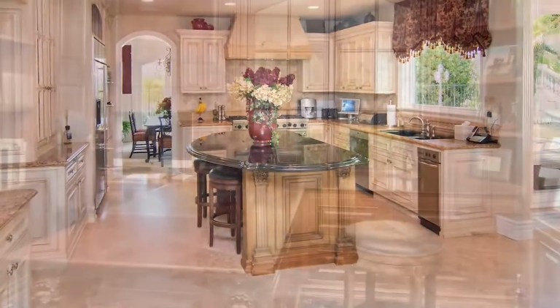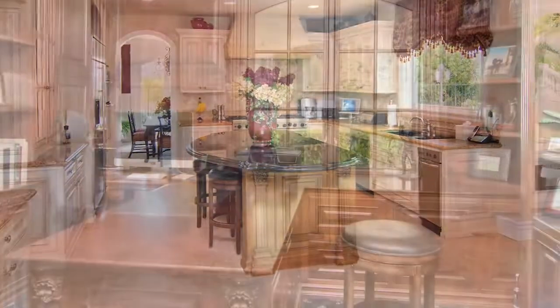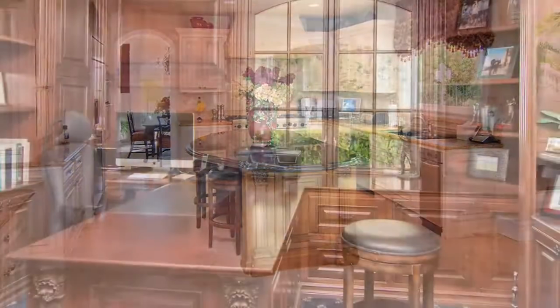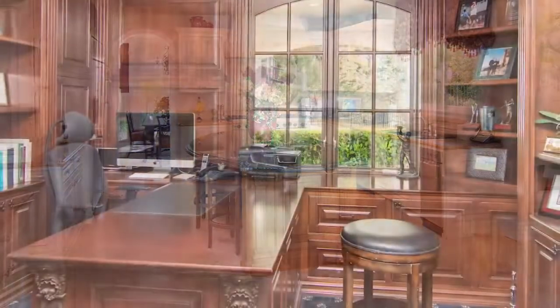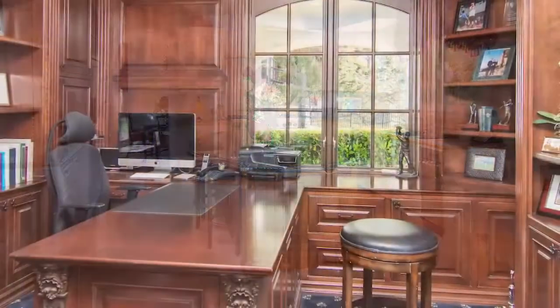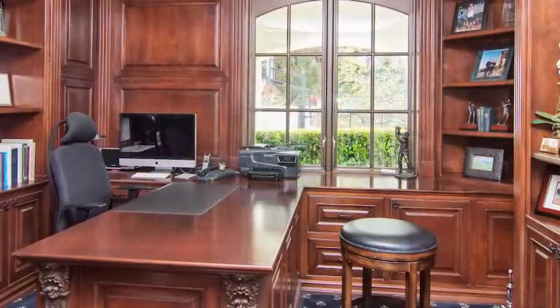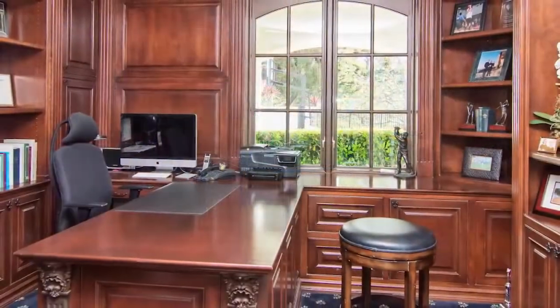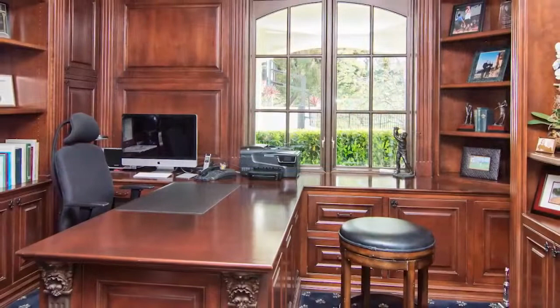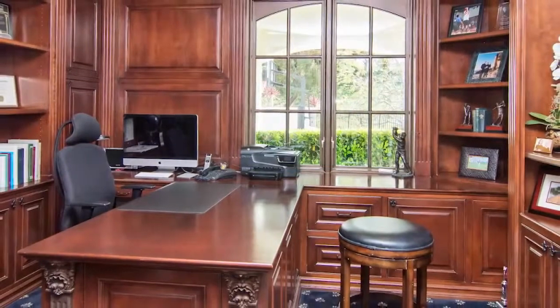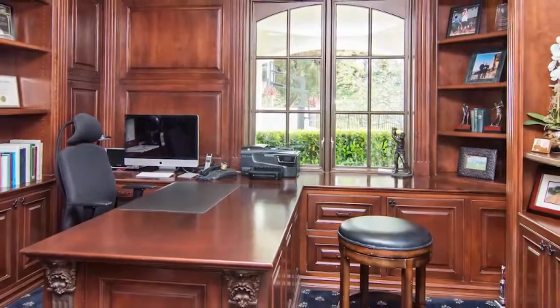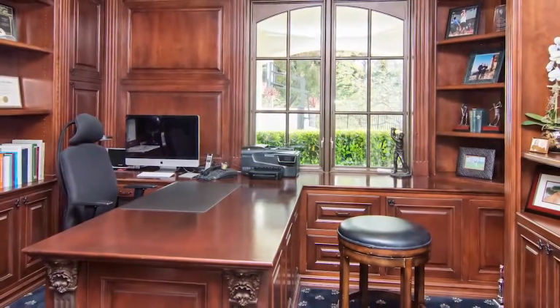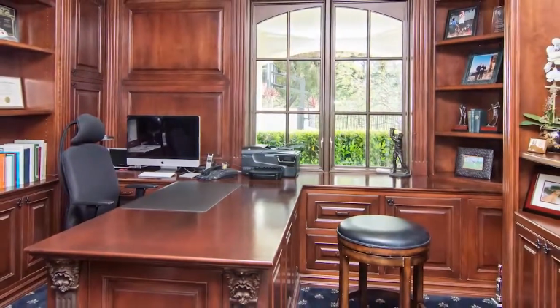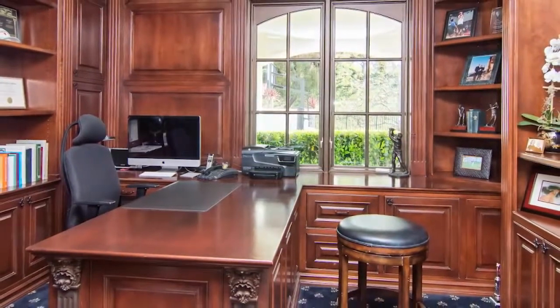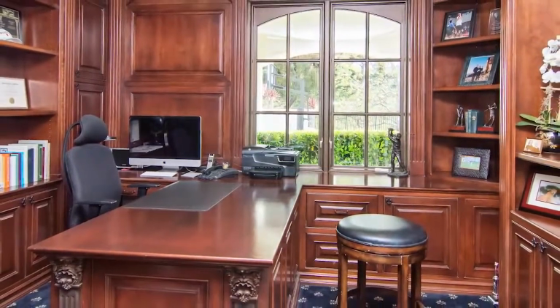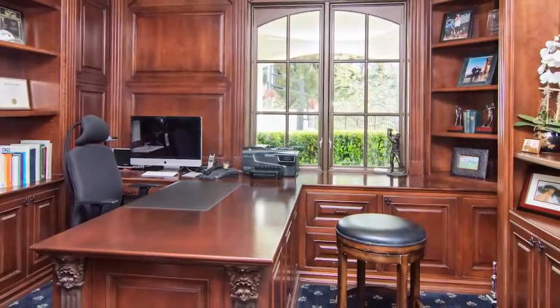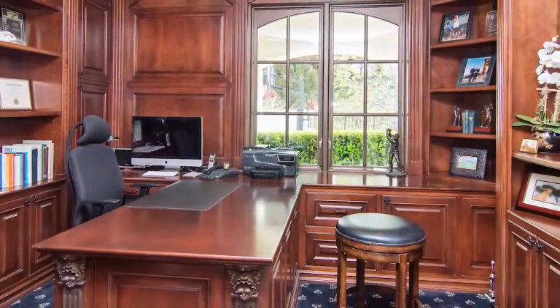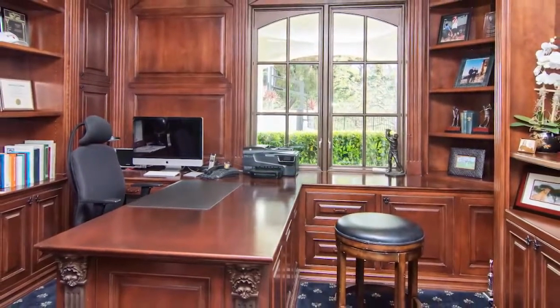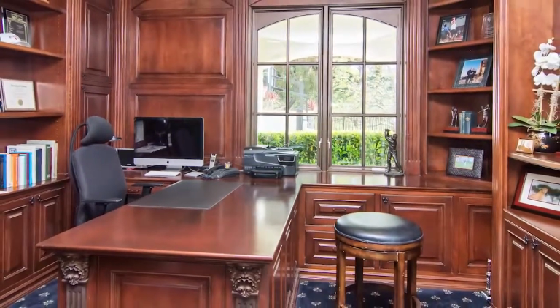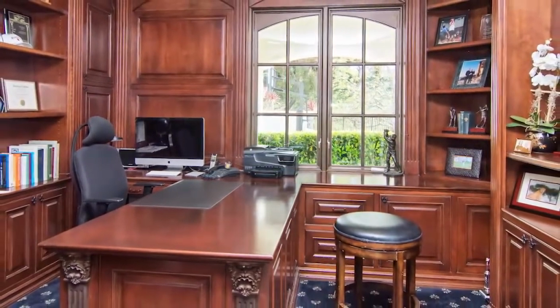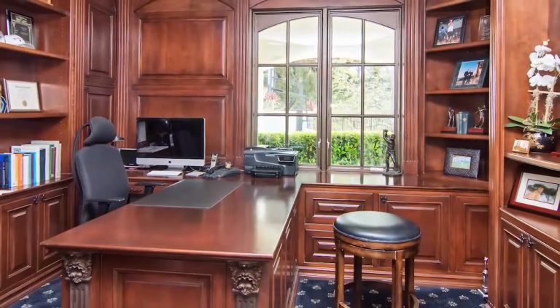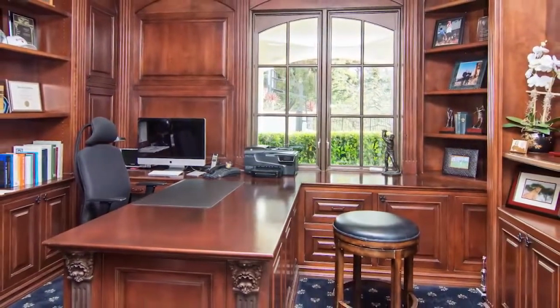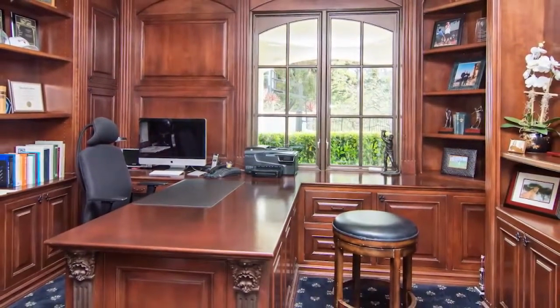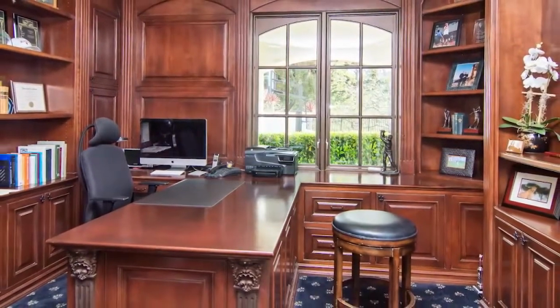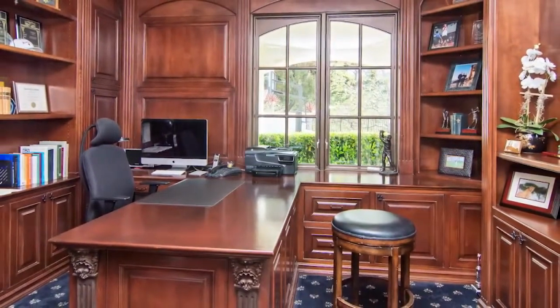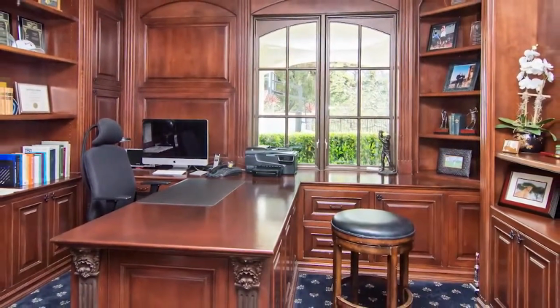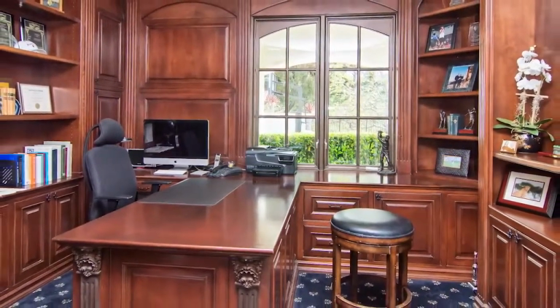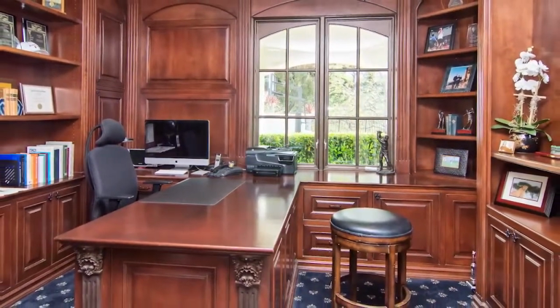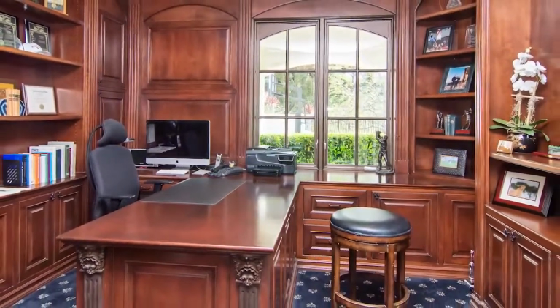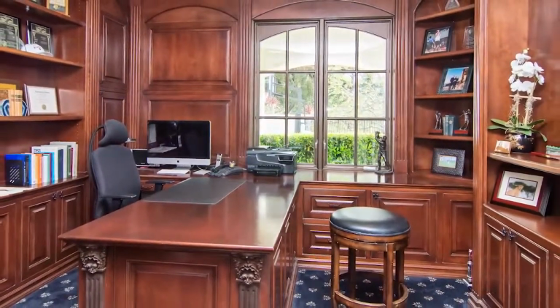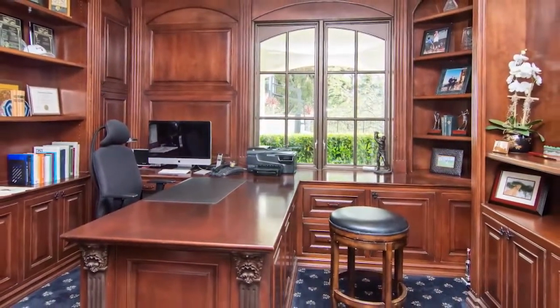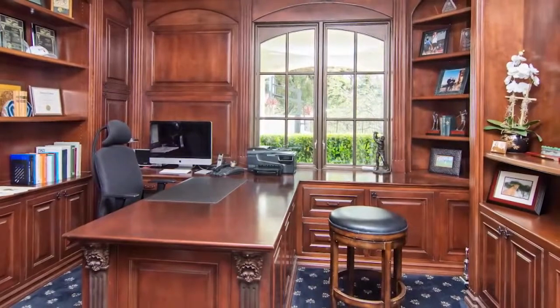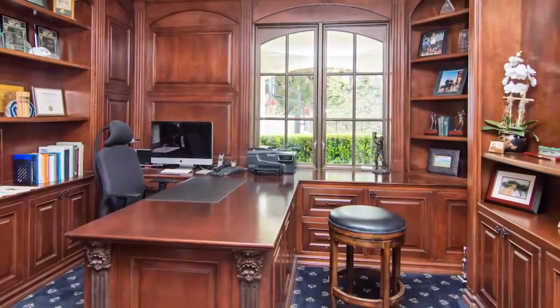The handsome office features a built-in desk and hardwood paneling and cabinetry. It's an inspired space ideal for work or play.